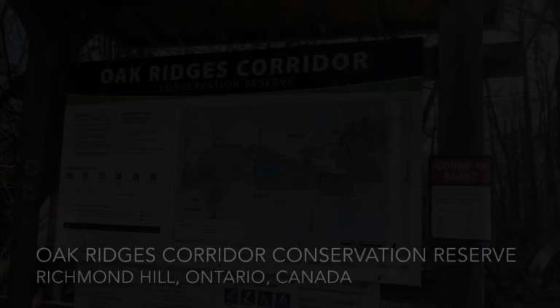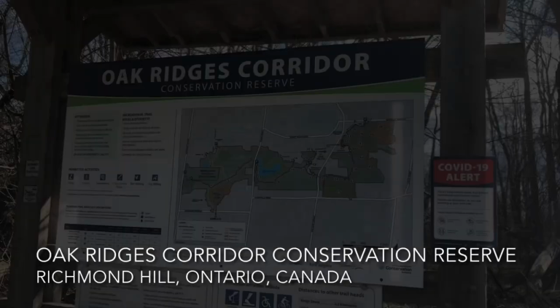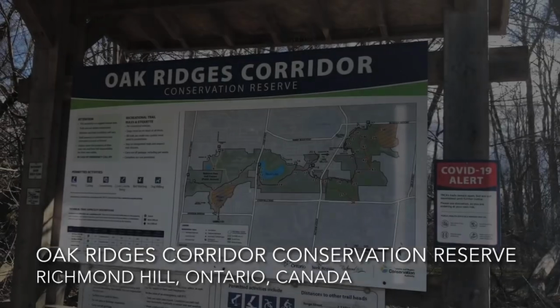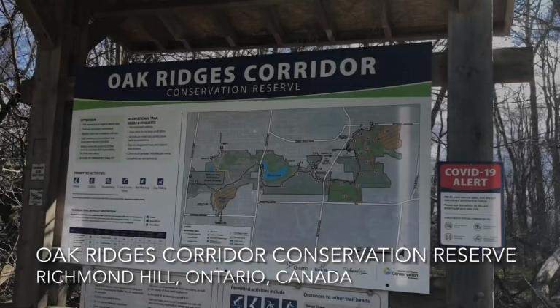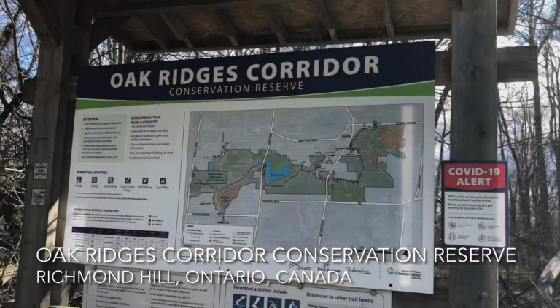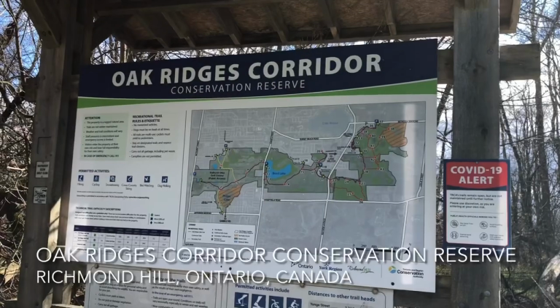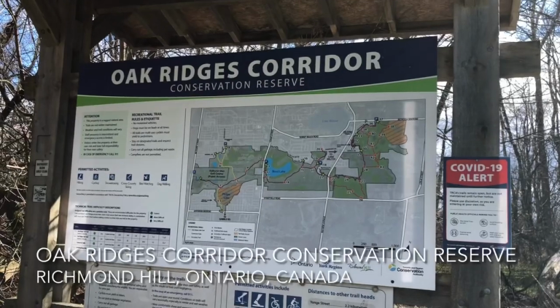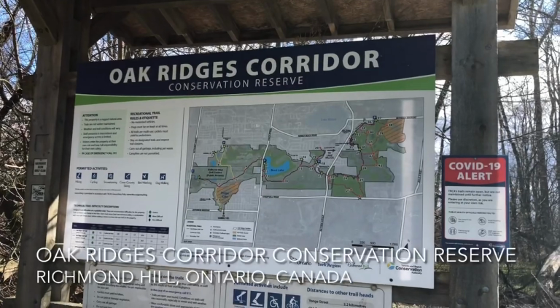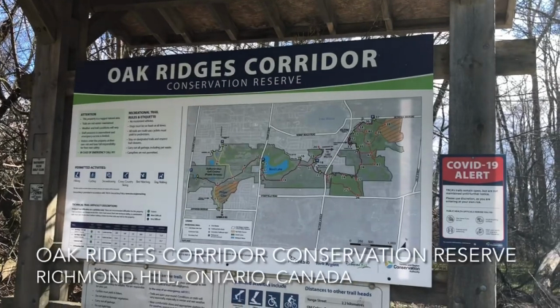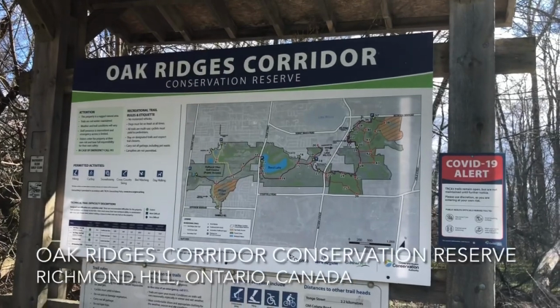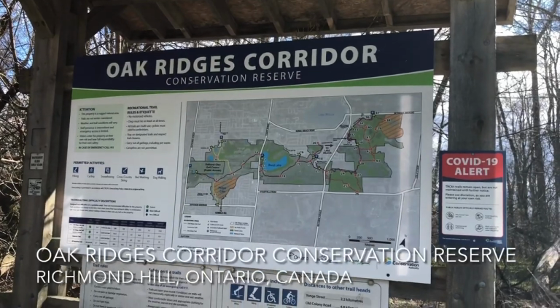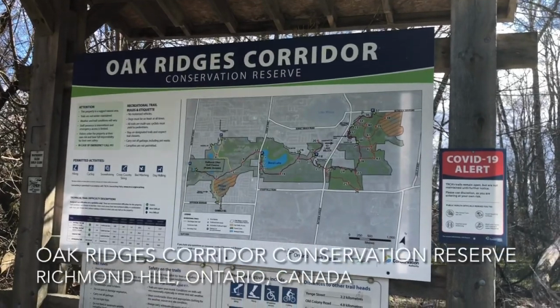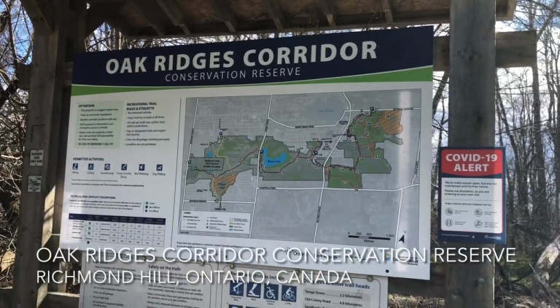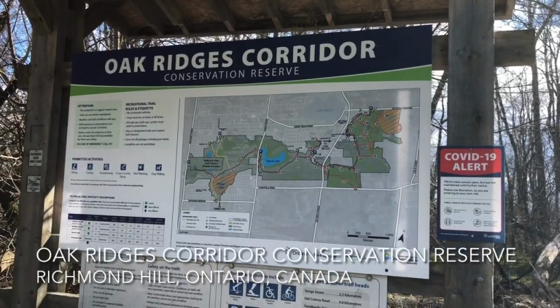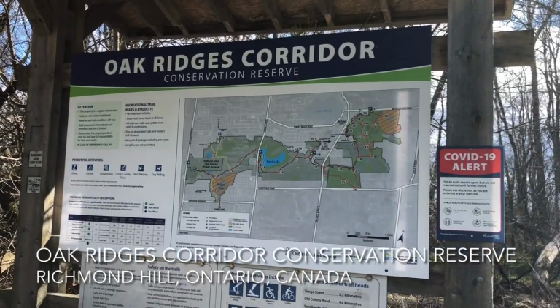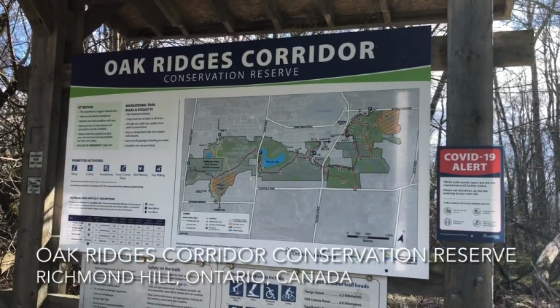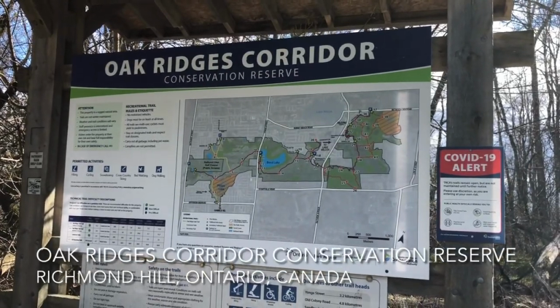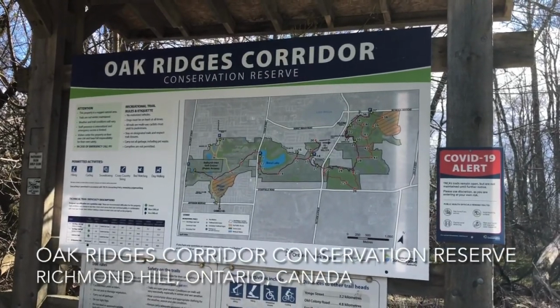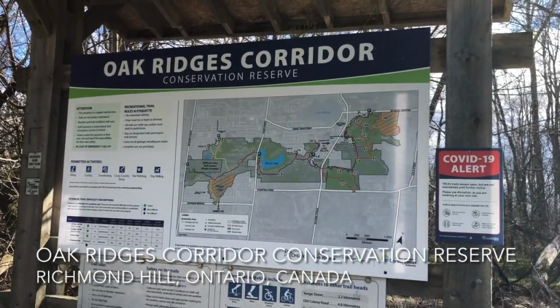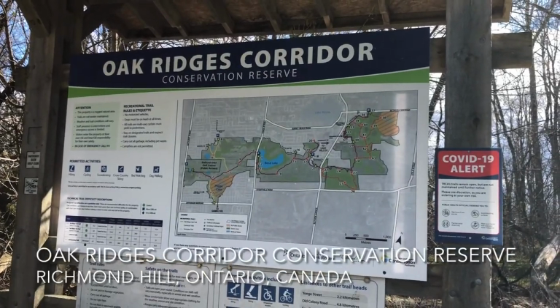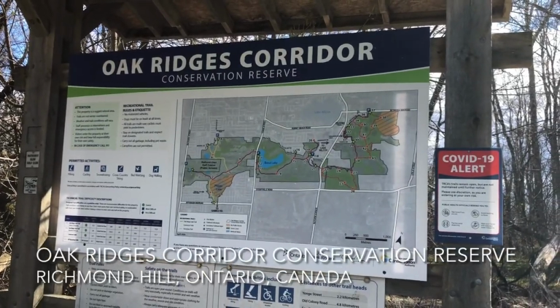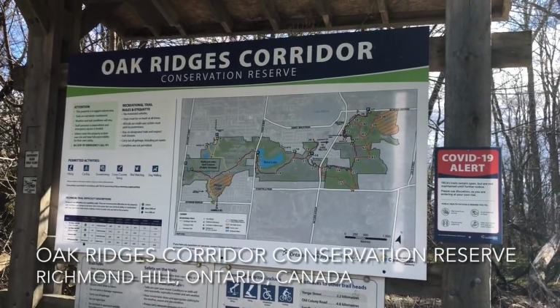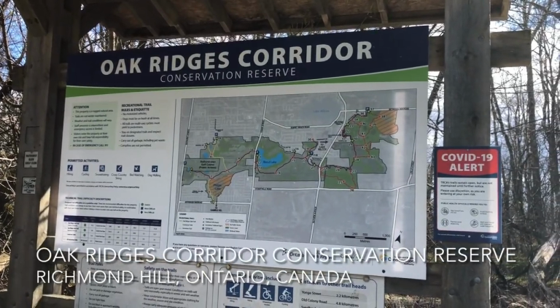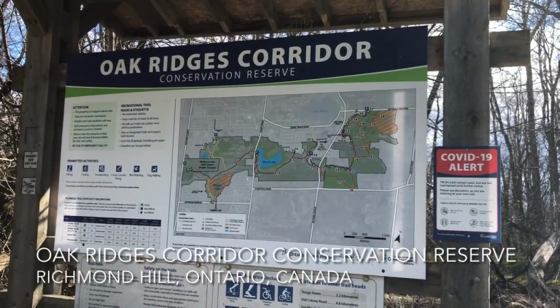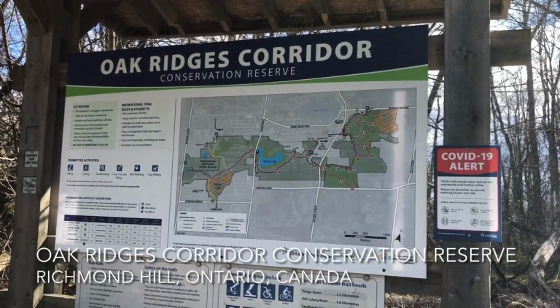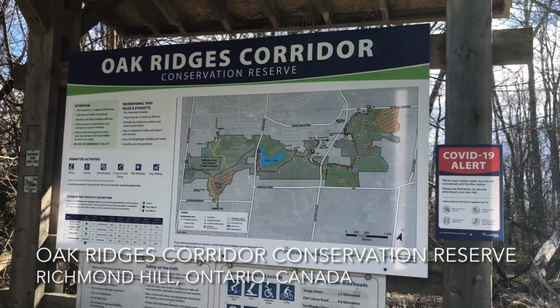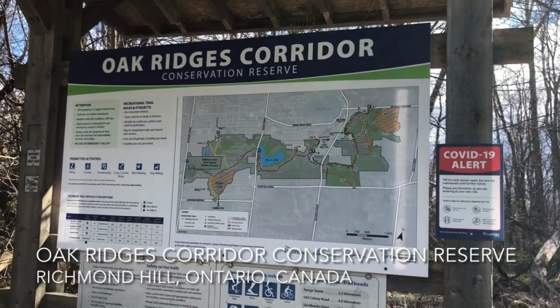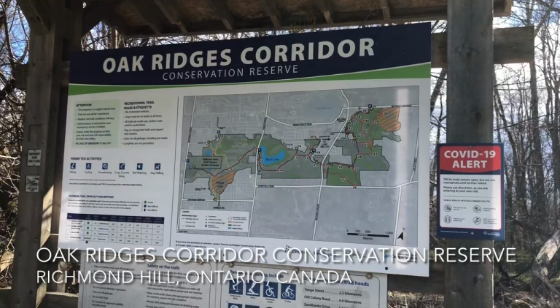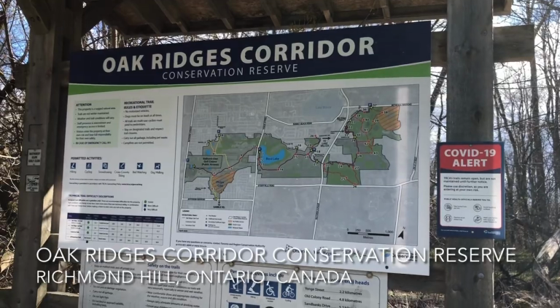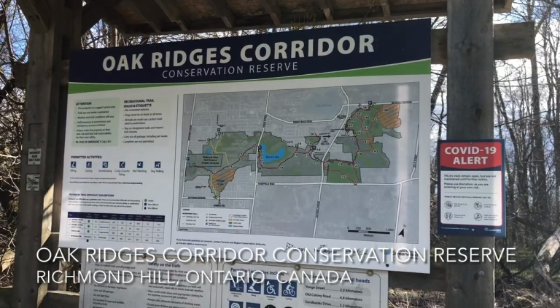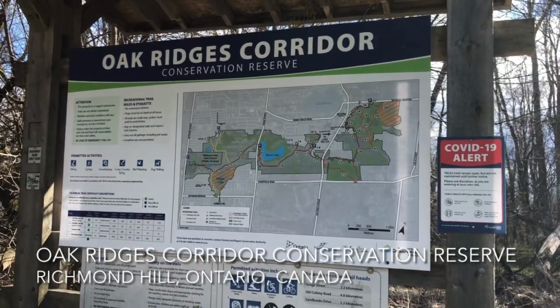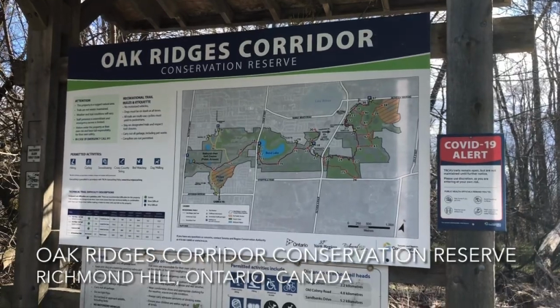Hi everyone. Follow me to Oak Ridges Corridor Conservation Reserve.